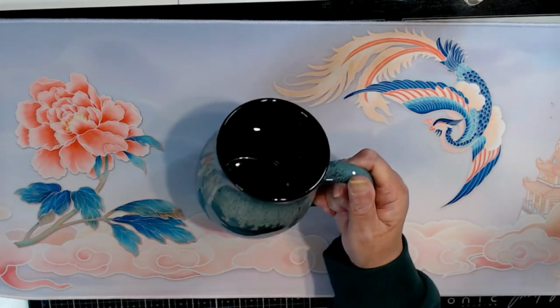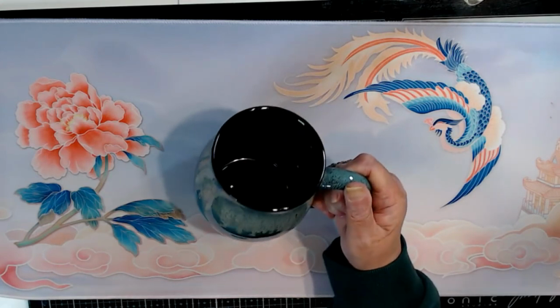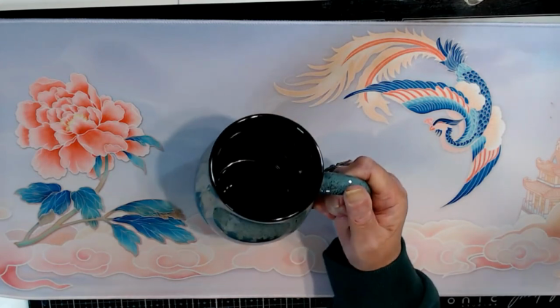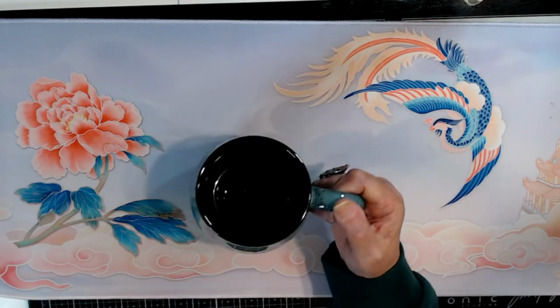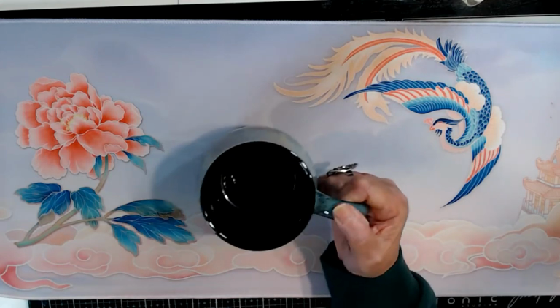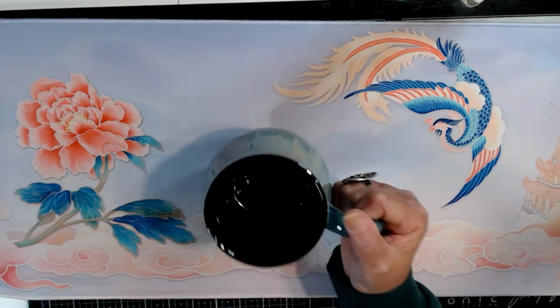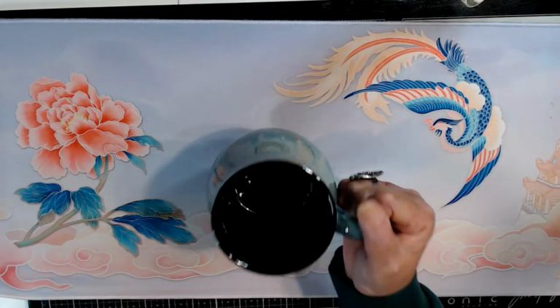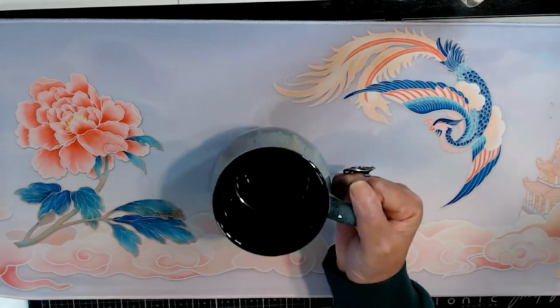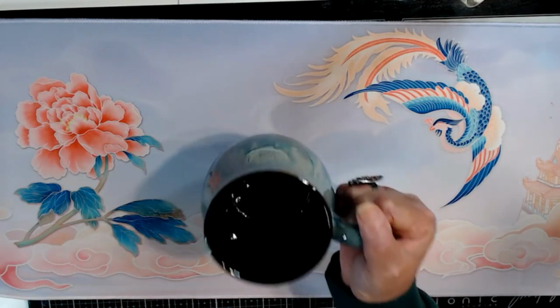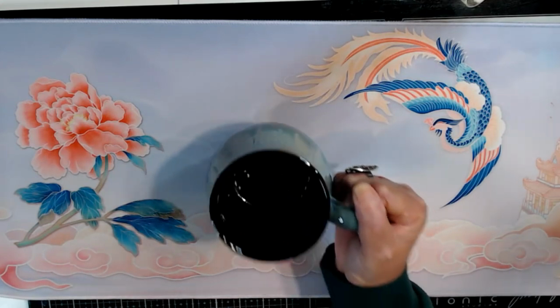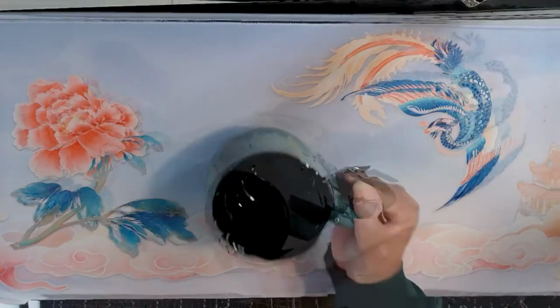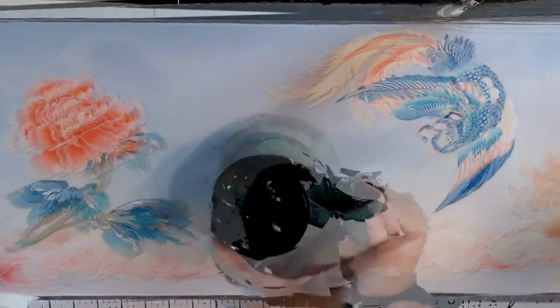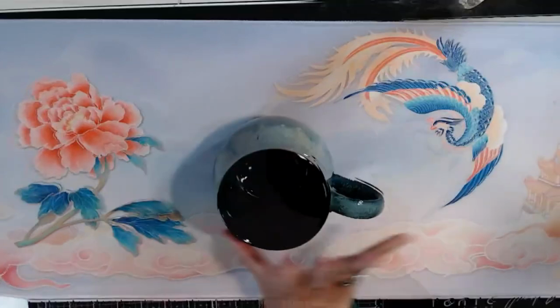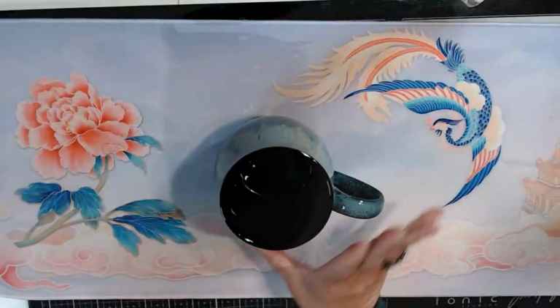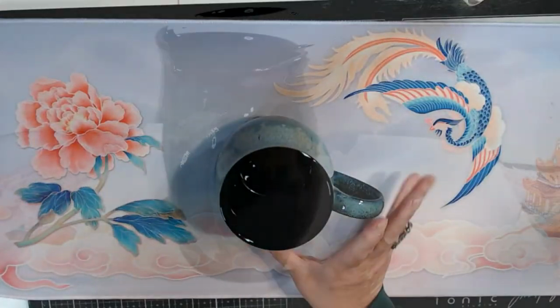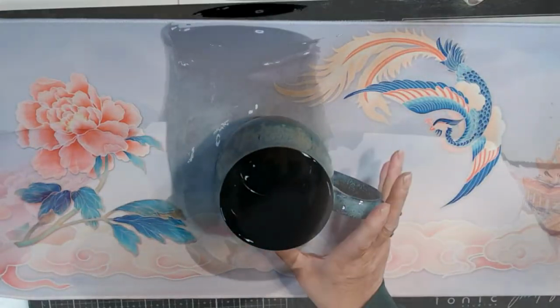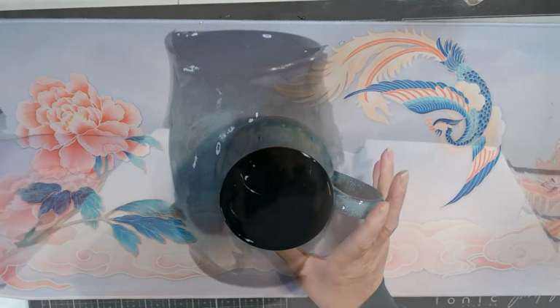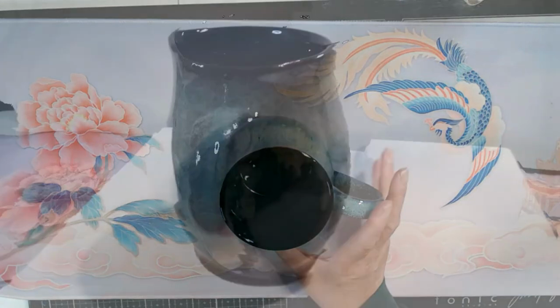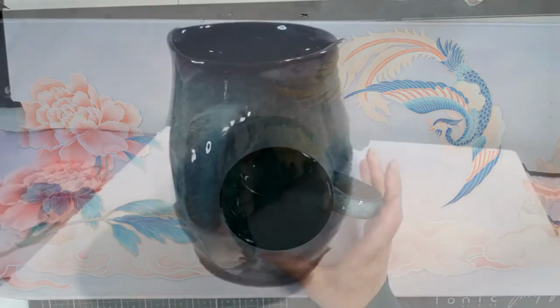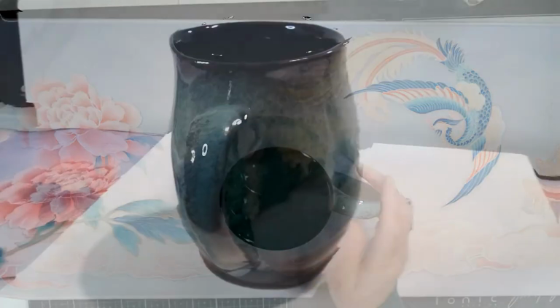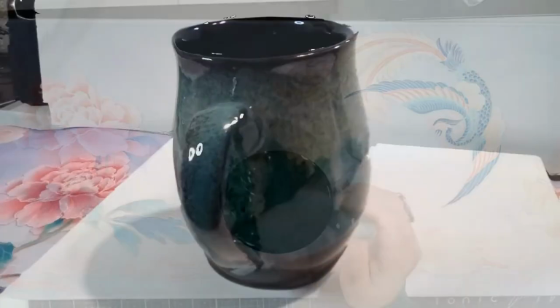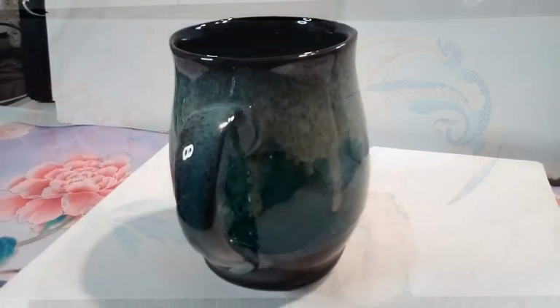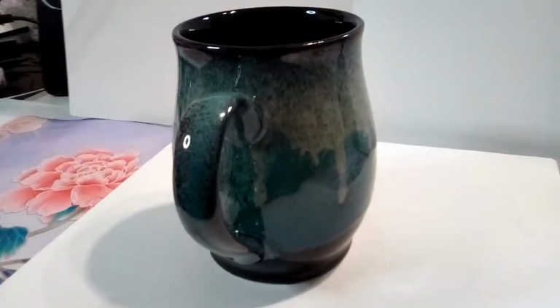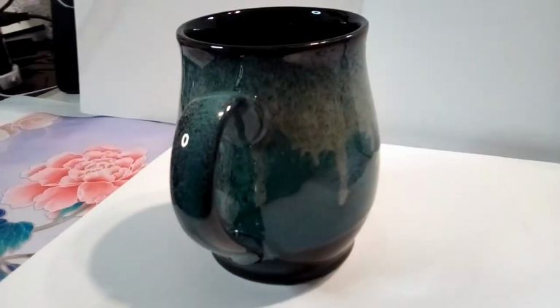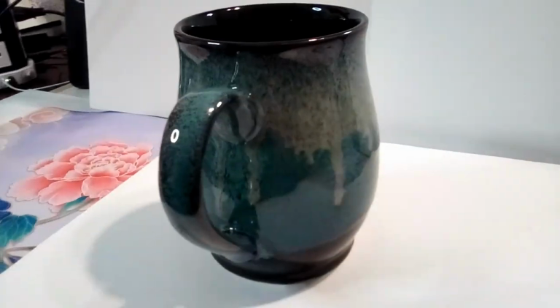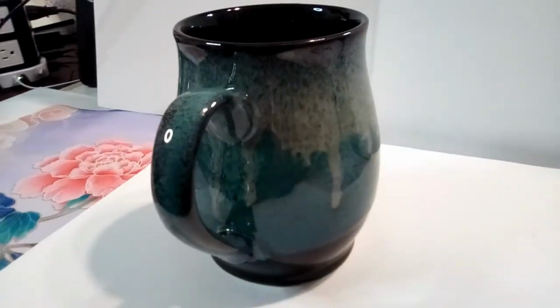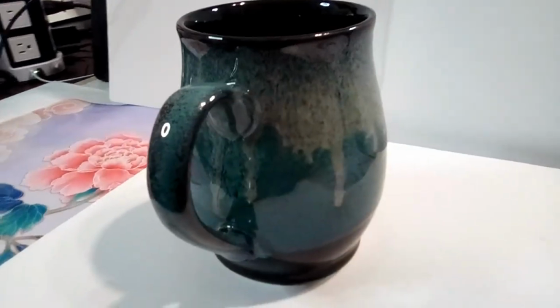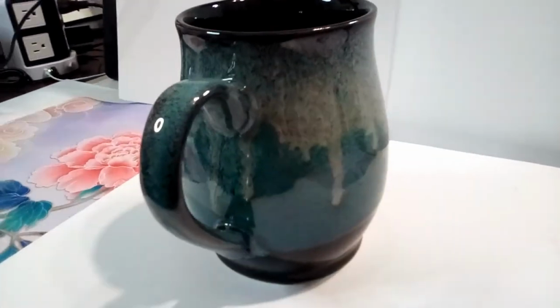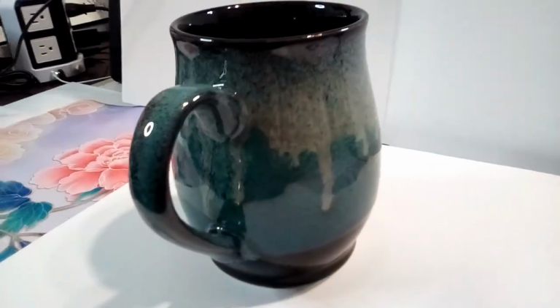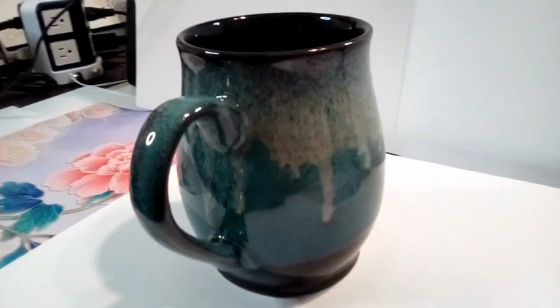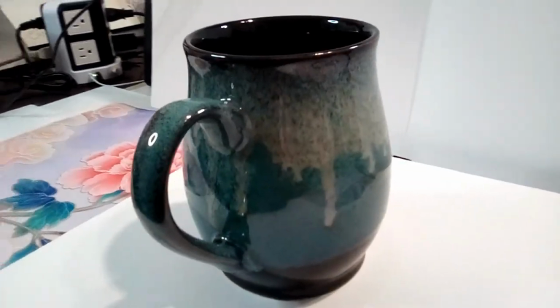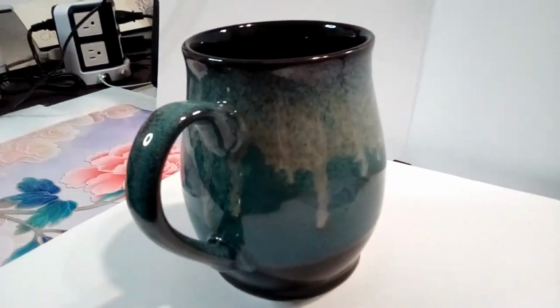But it is gorgeous. It's very heavy. It's beautifully glazed. The glazing on here is awesome.